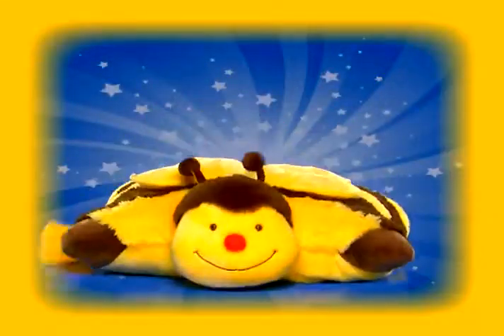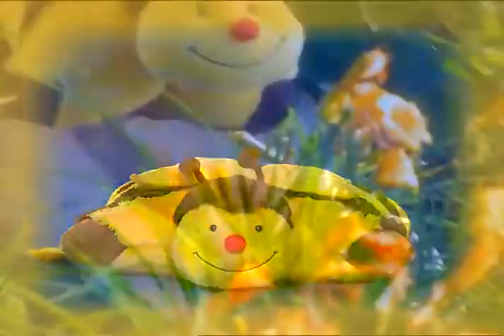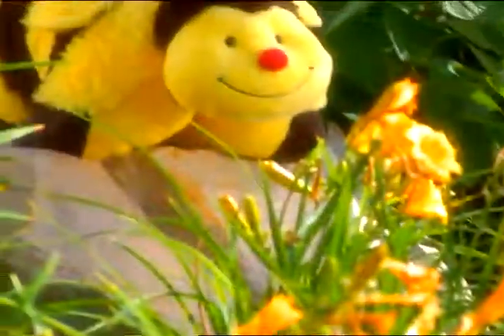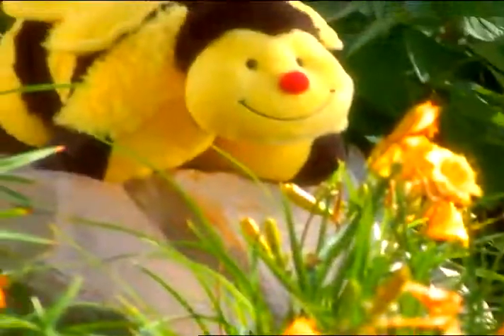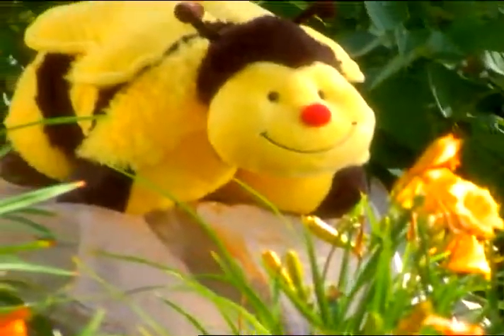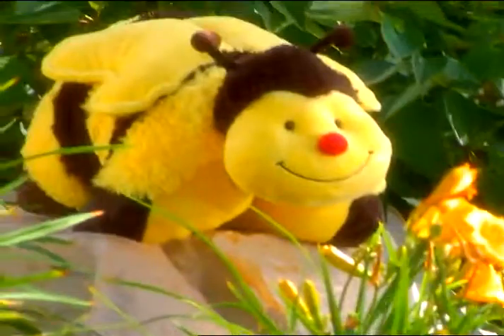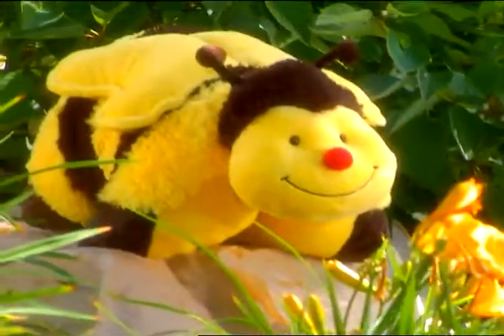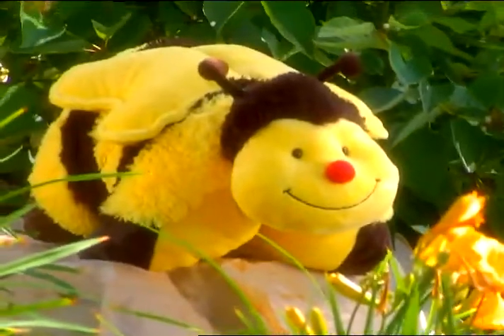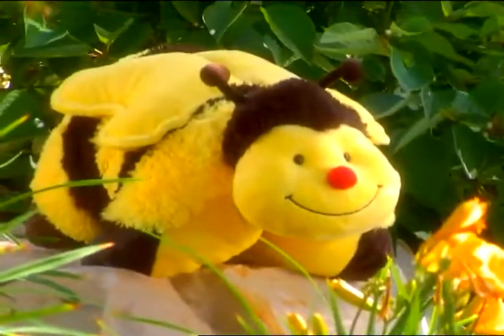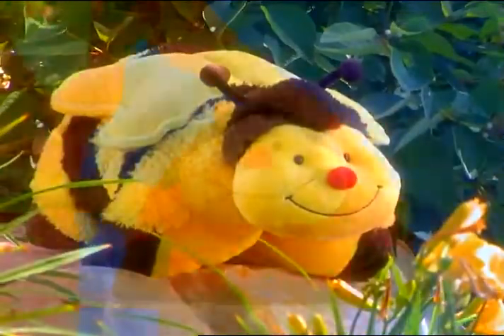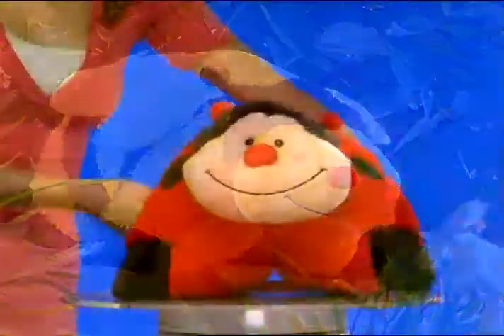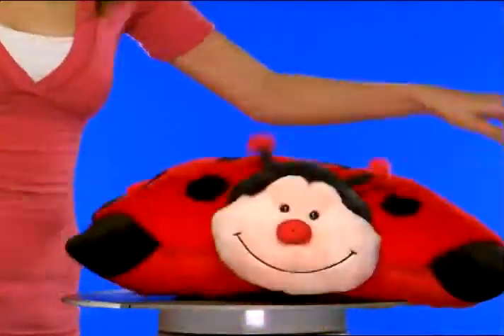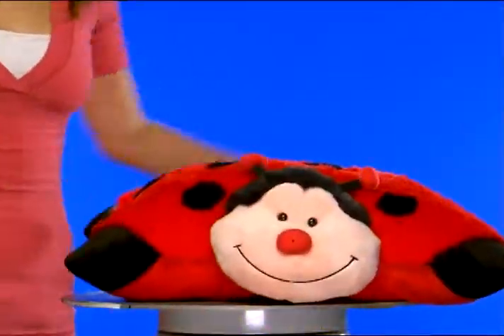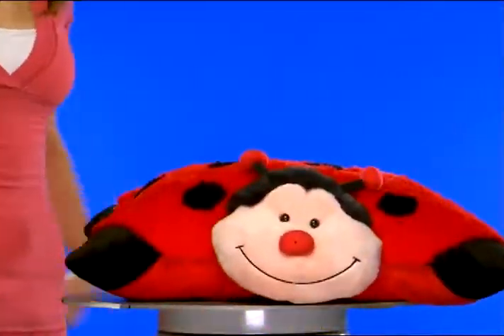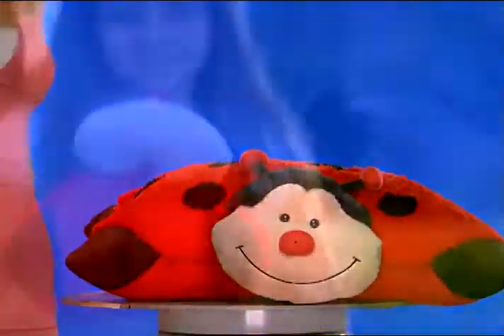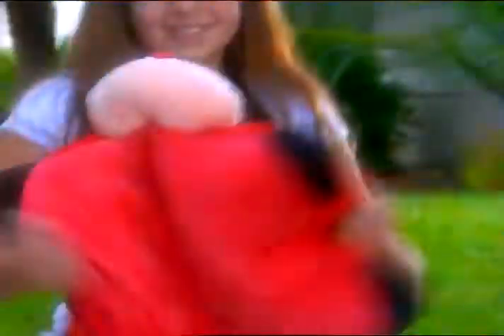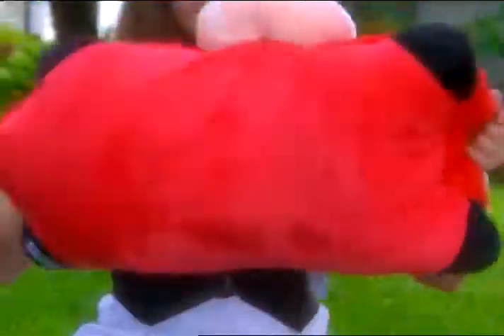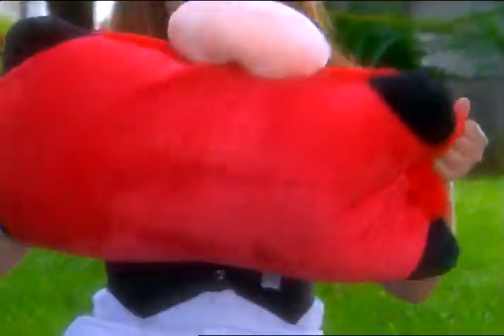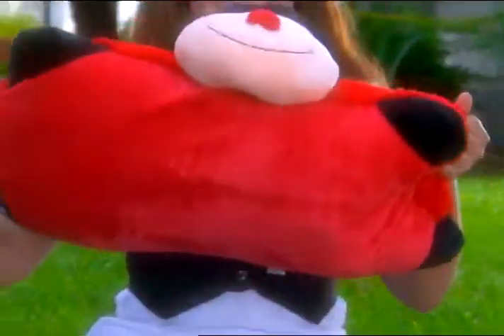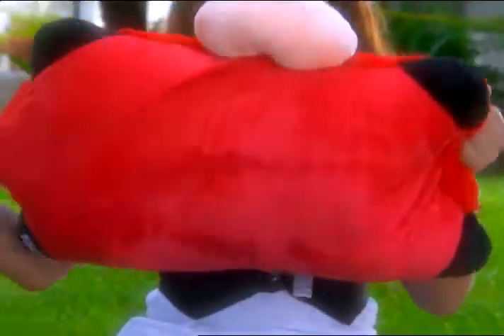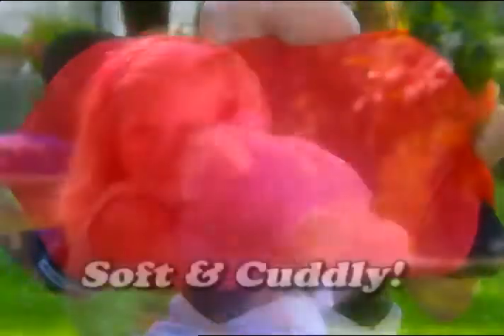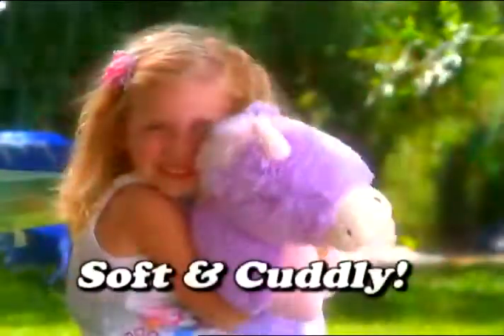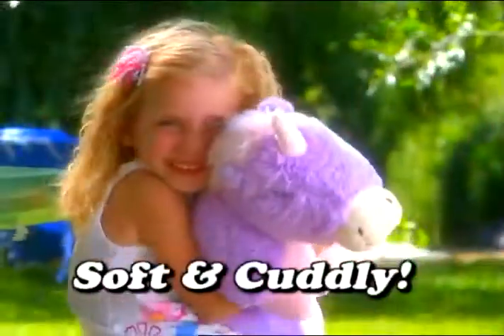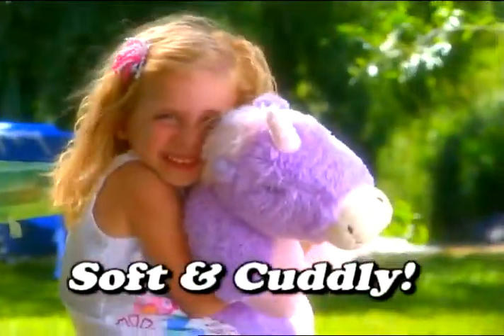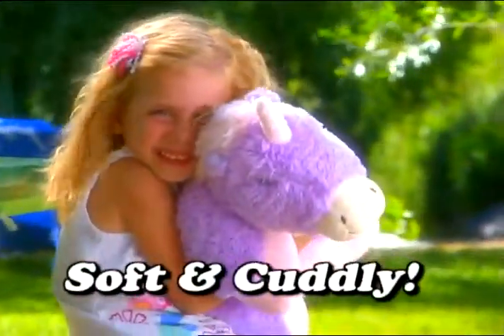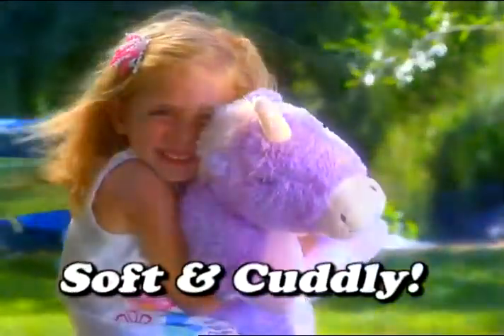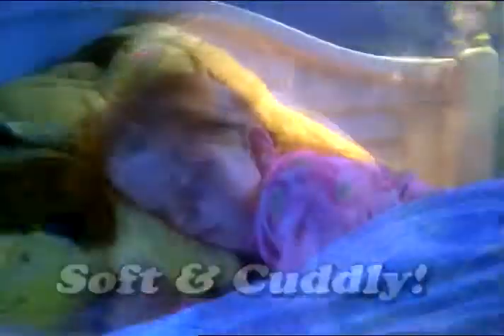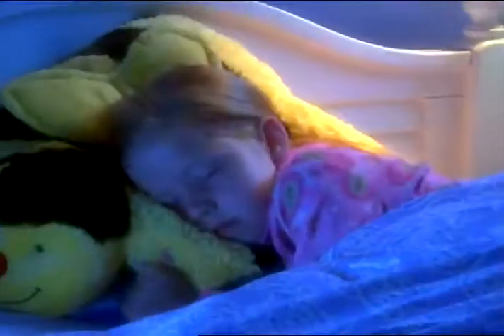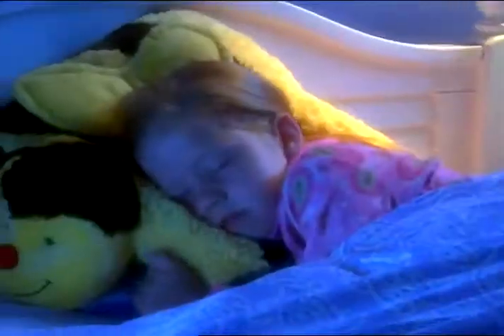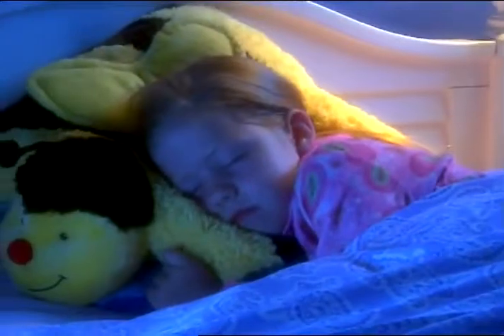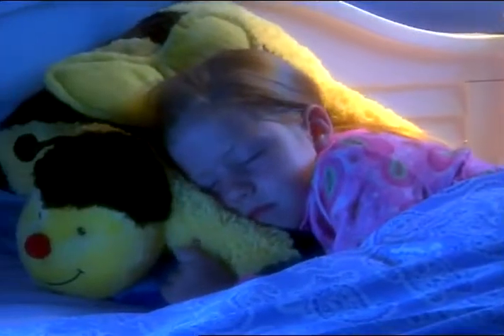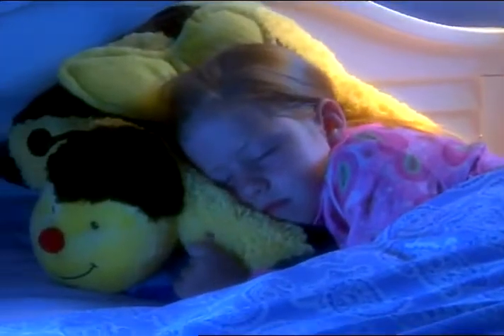Pillow Pets are cute, huggable pets that pop open into full-size pillows. They're soft, they're cuddly, and they make perfect pillows.